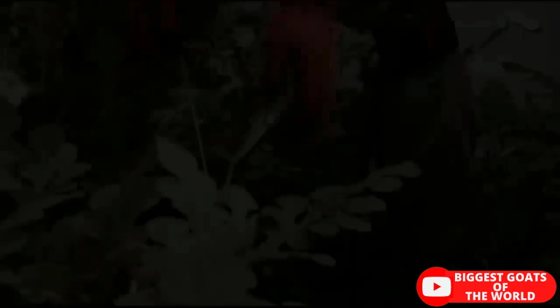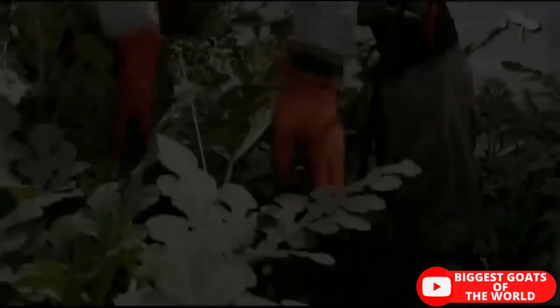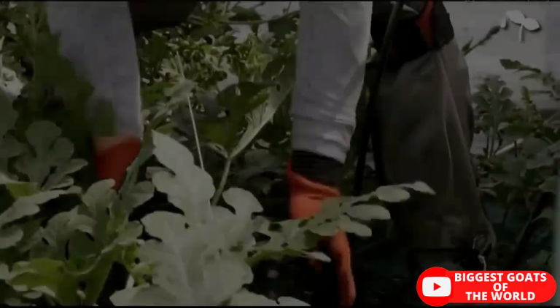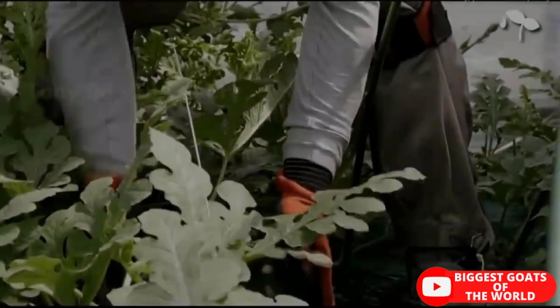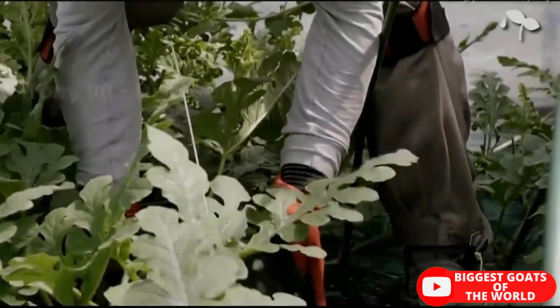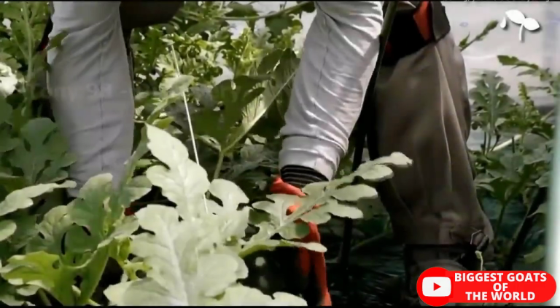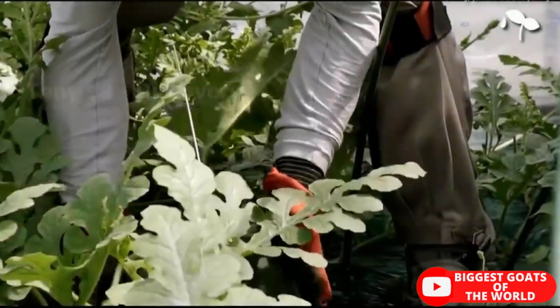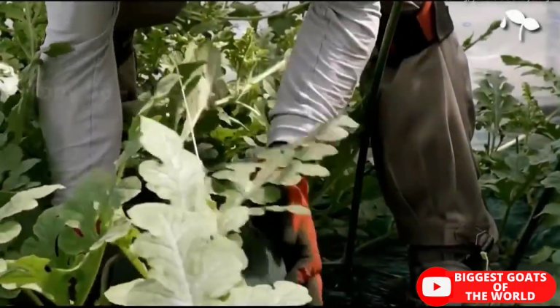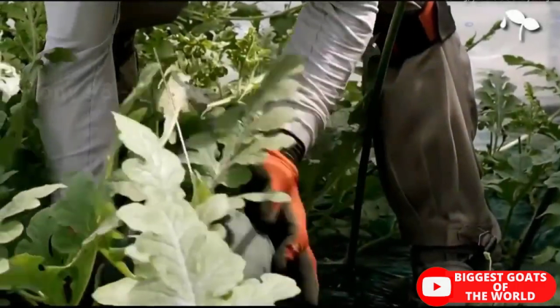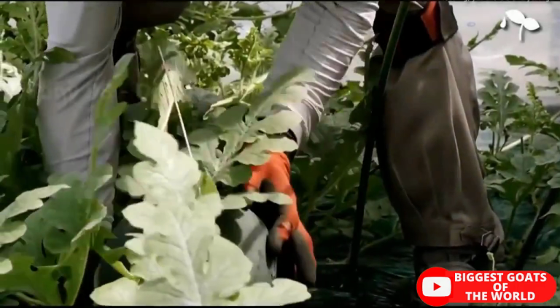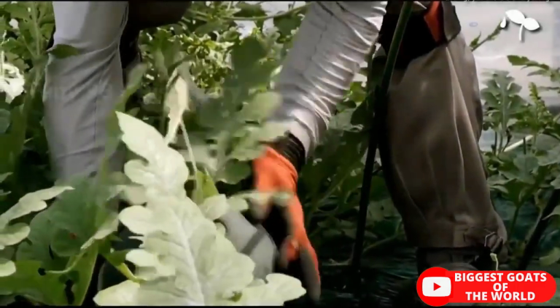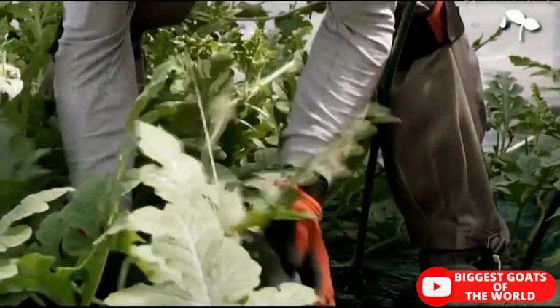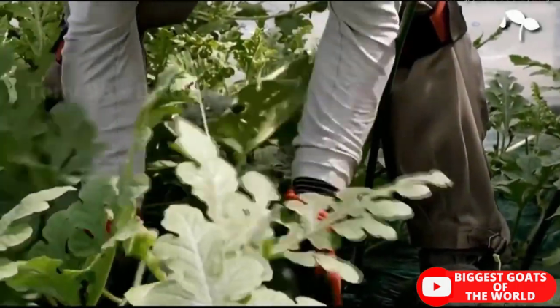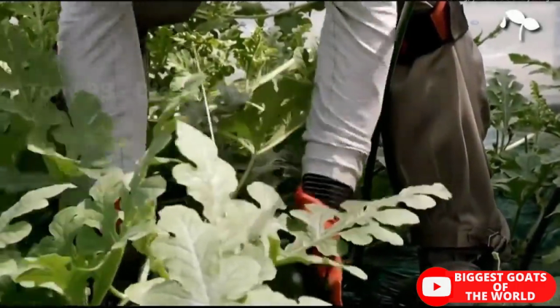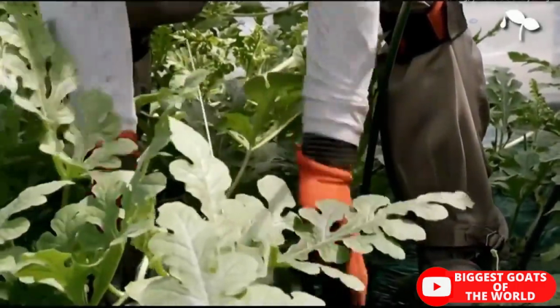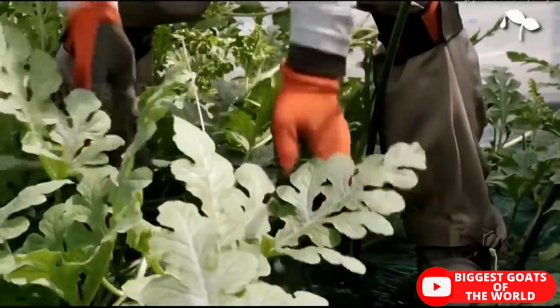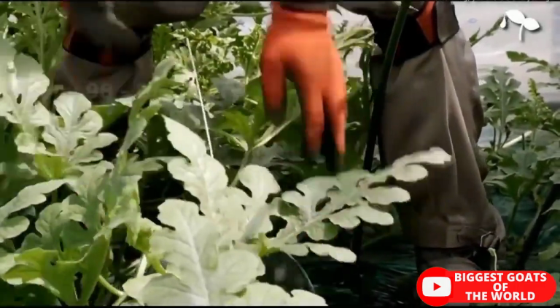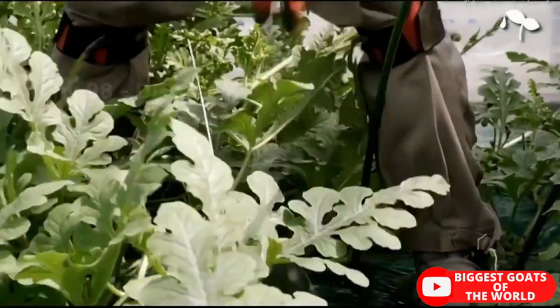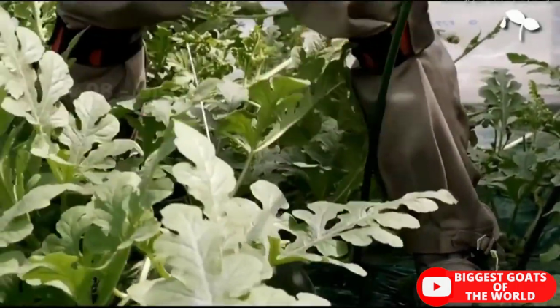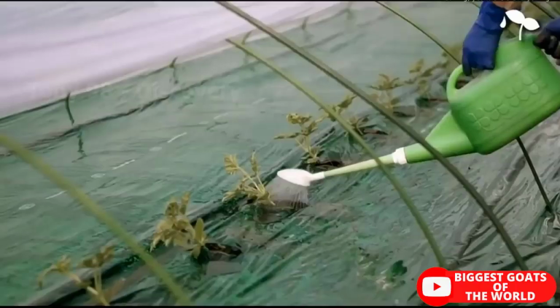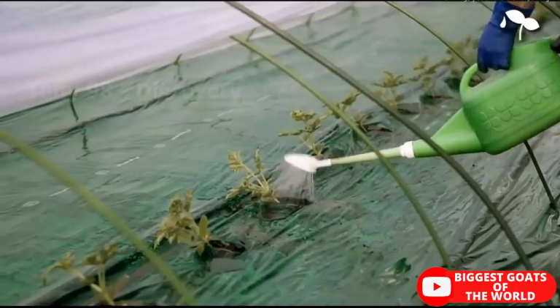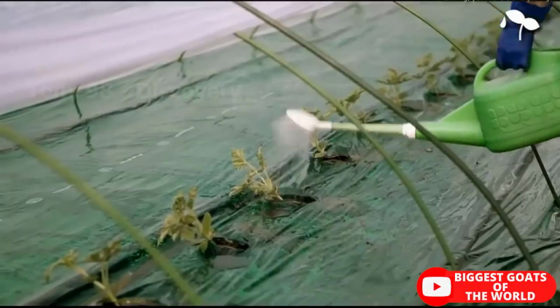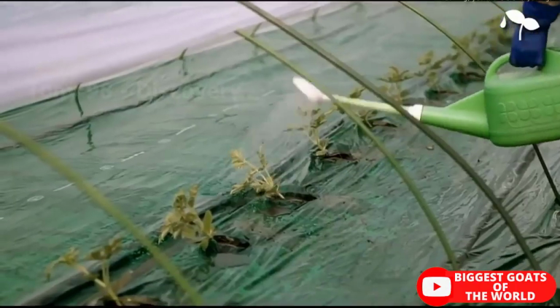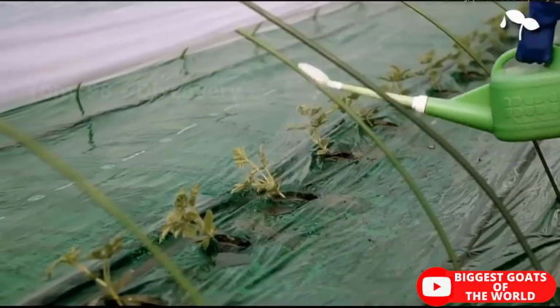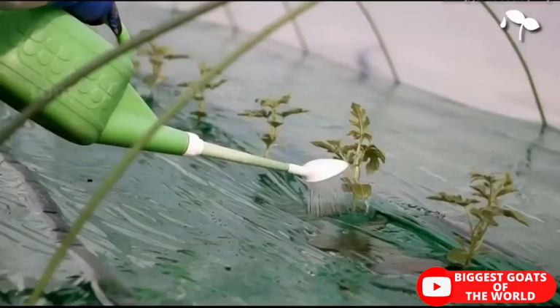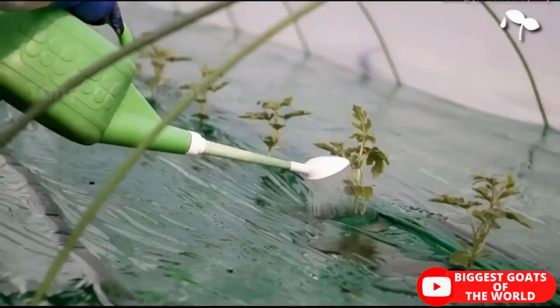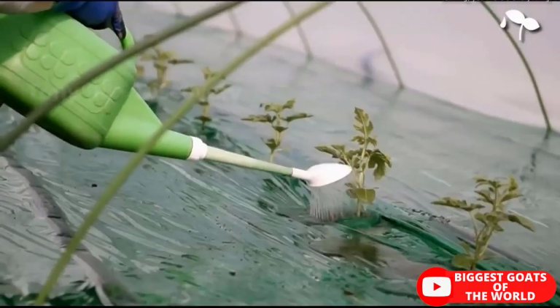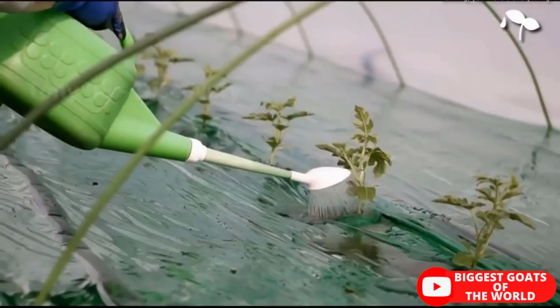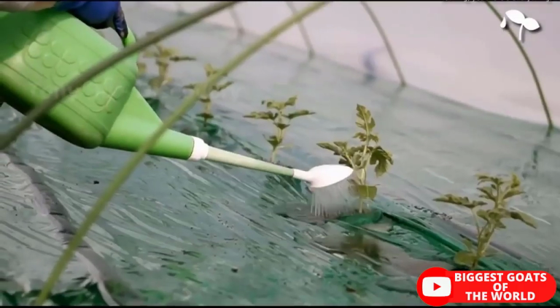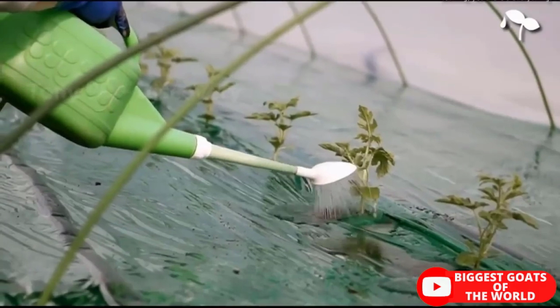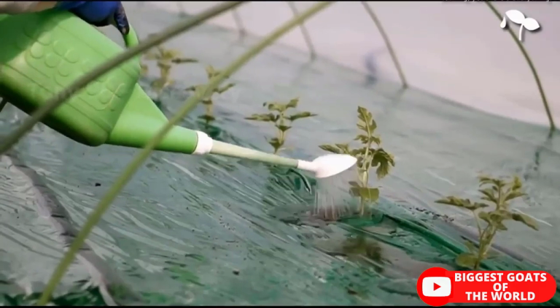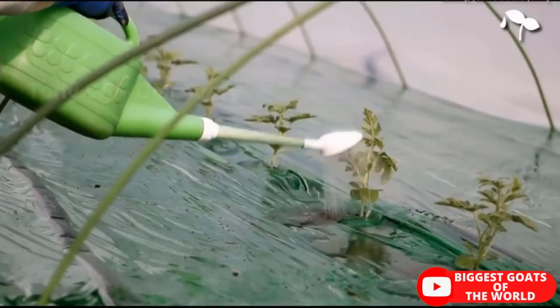Hello friends! Growing watermelon, if done rationally and on a scalable basis, can be a good source of income.